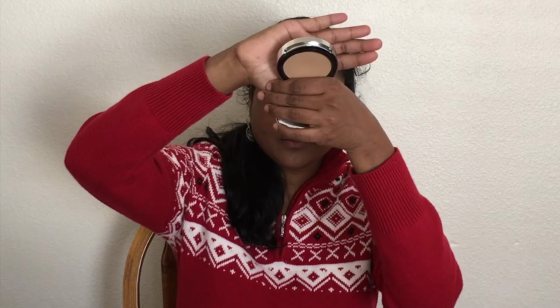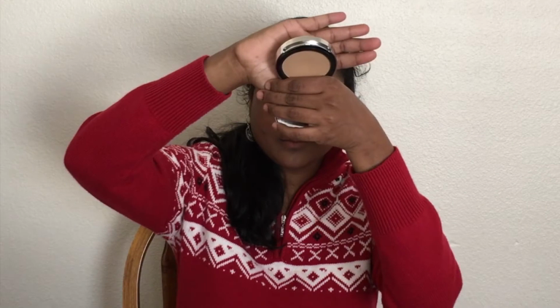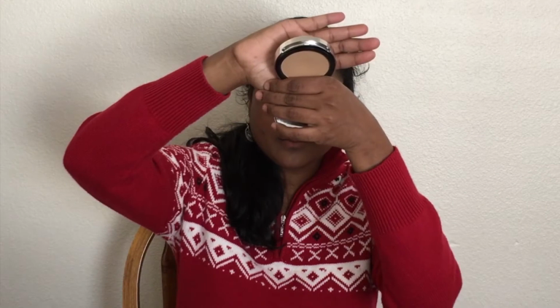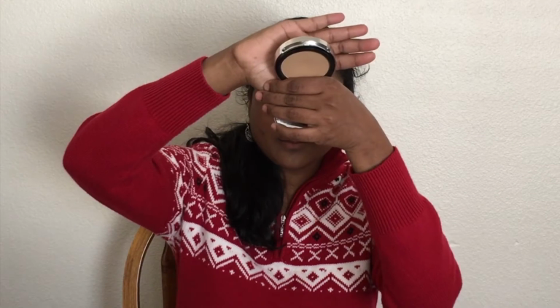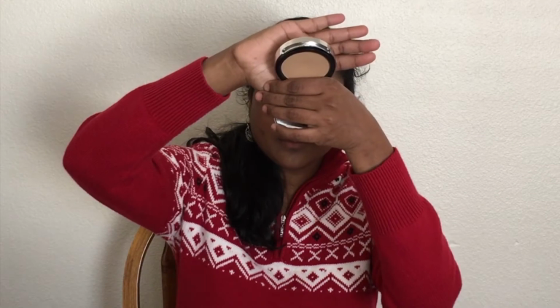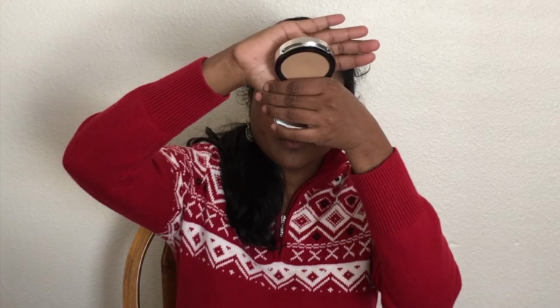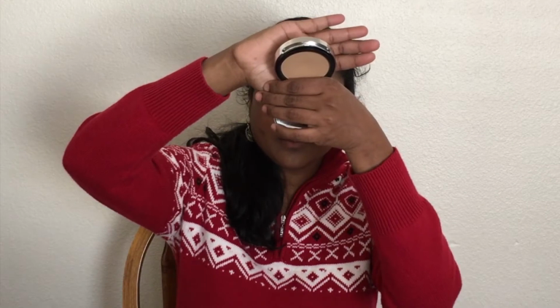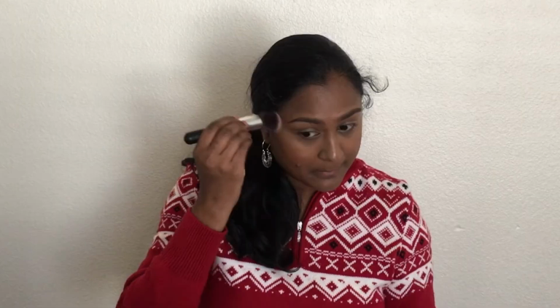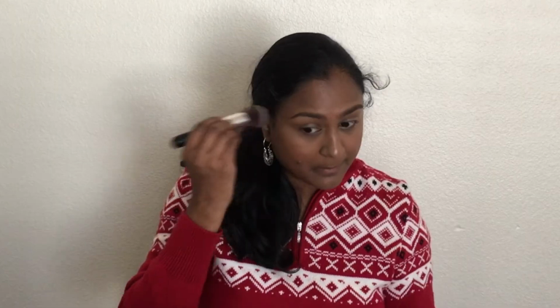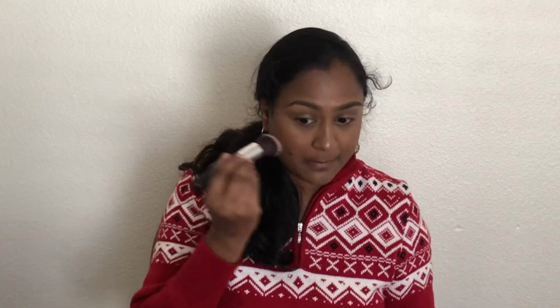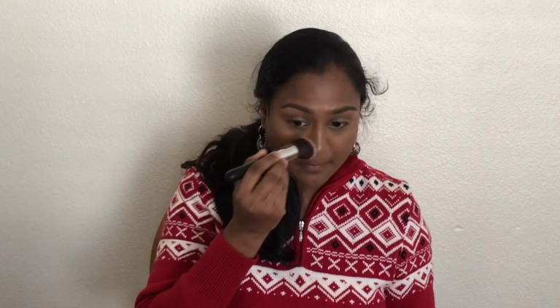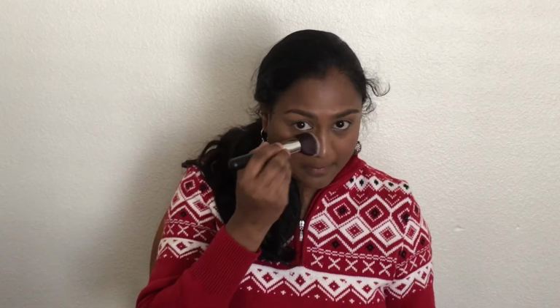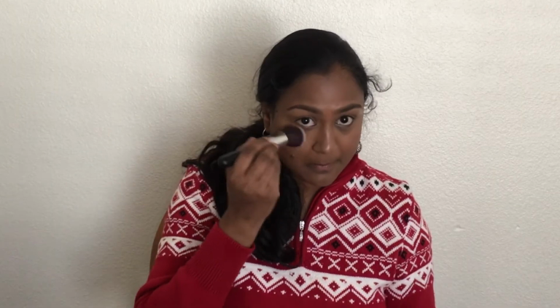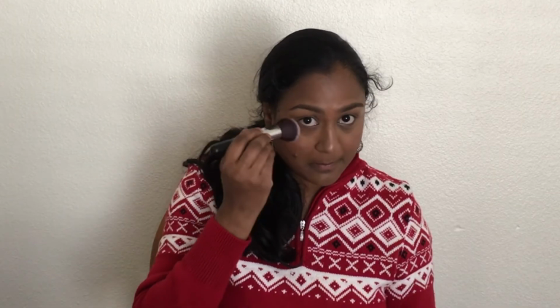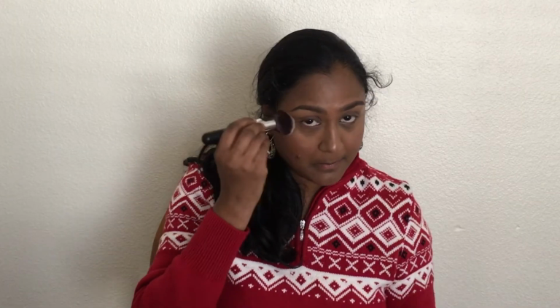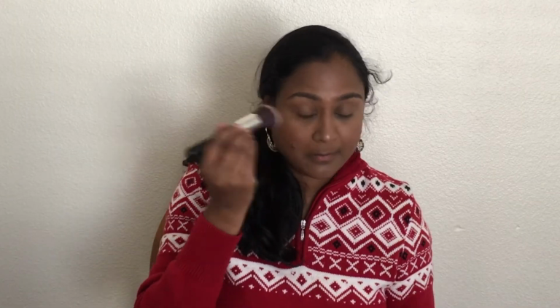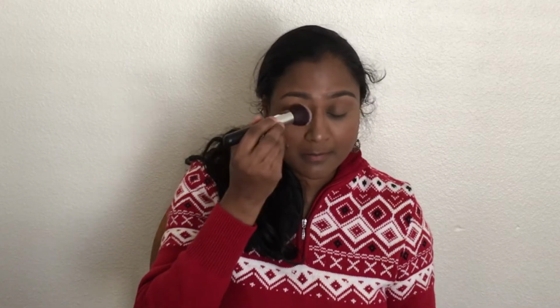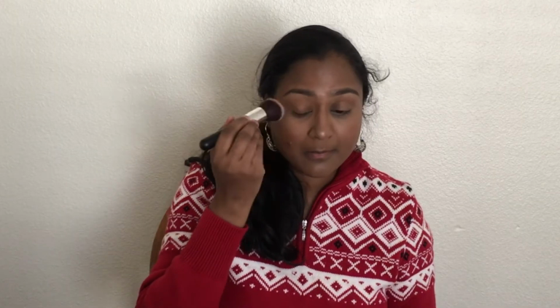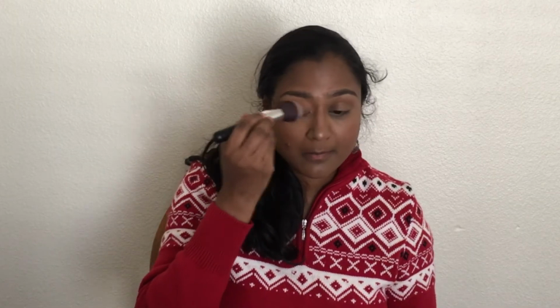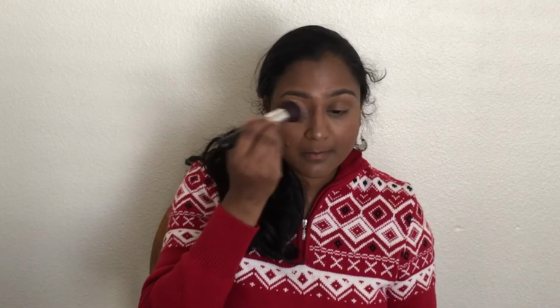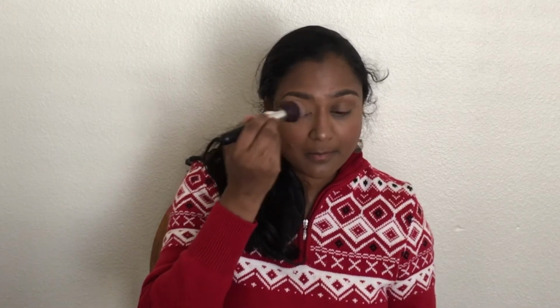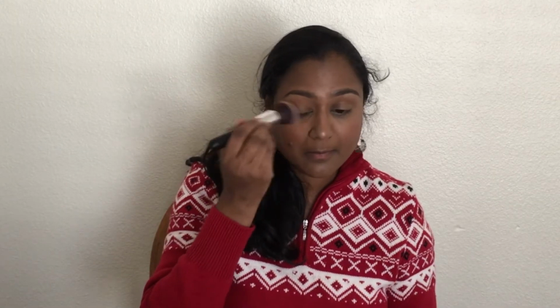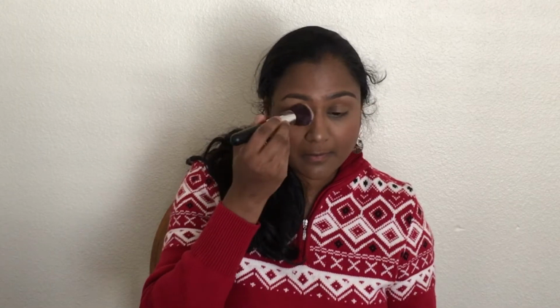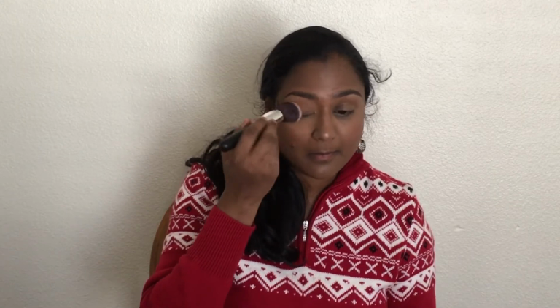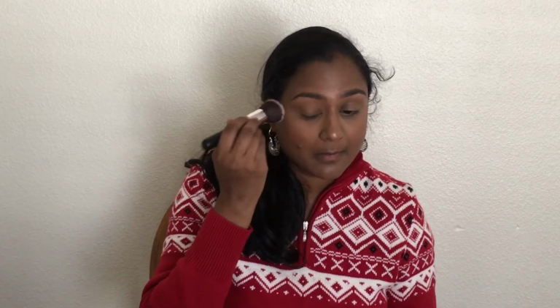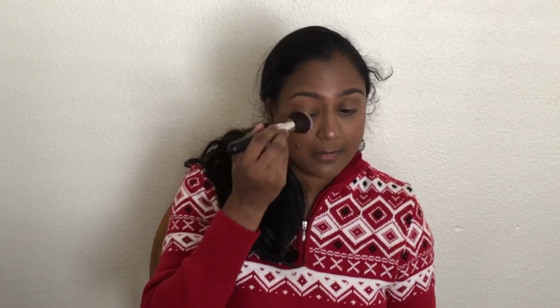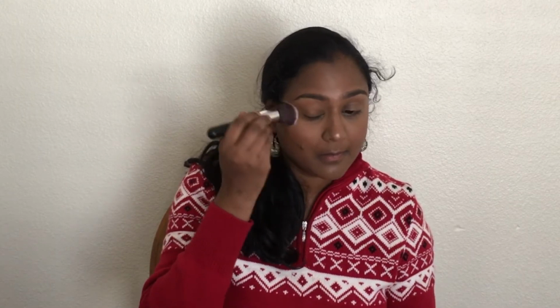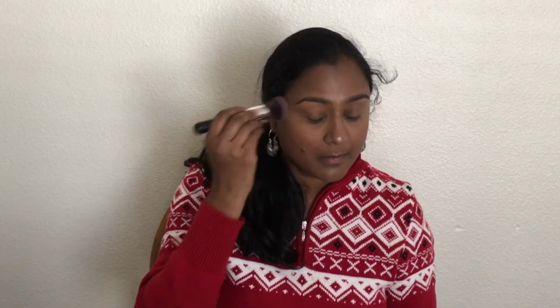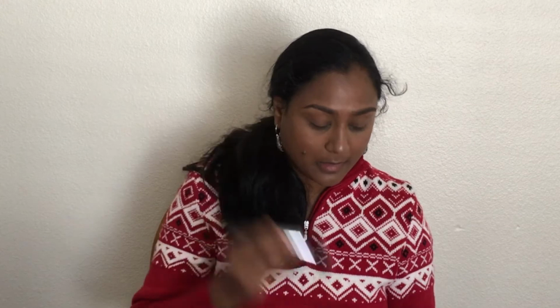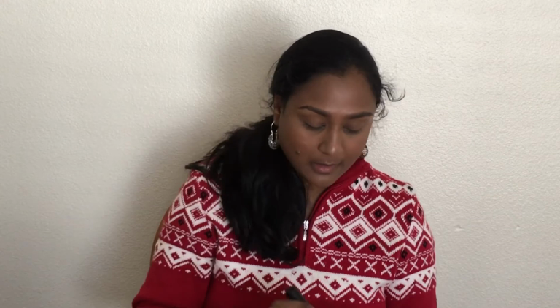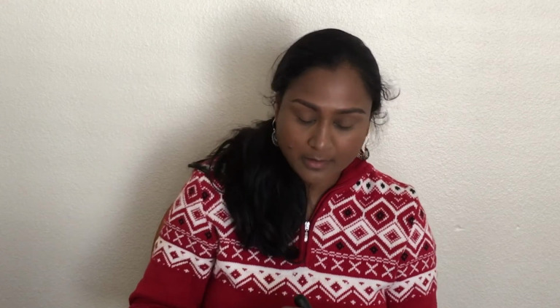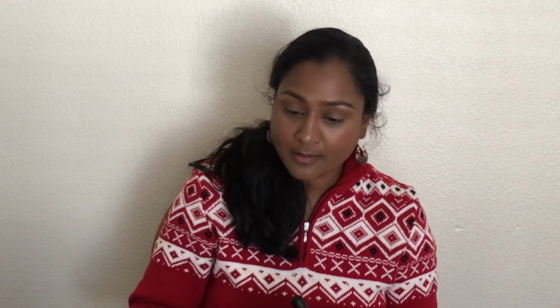To set the highlighted areas, I'm making use of Elf Finishing Powder. I'm in the shade Light Medium.